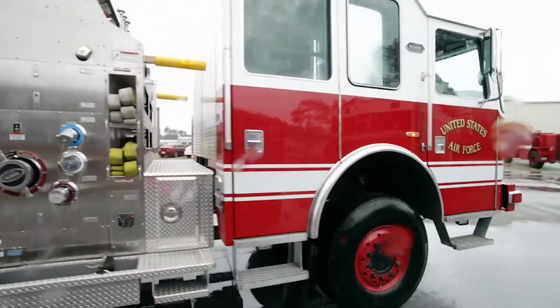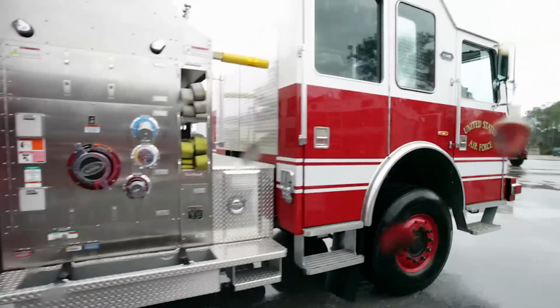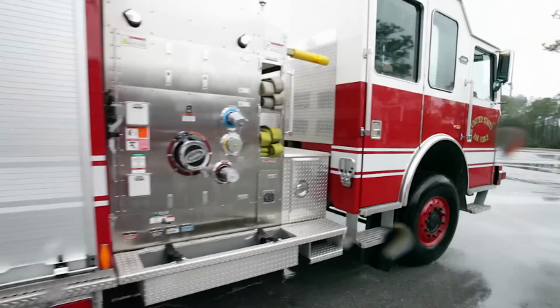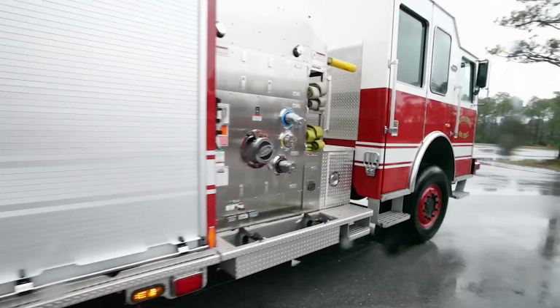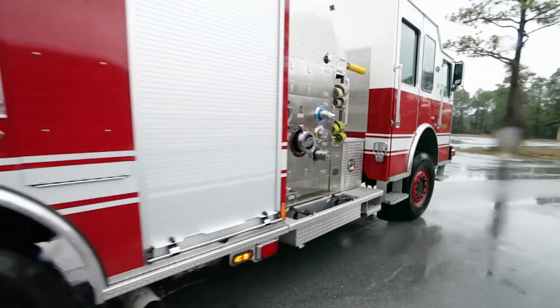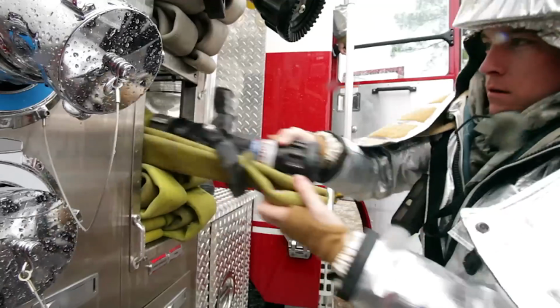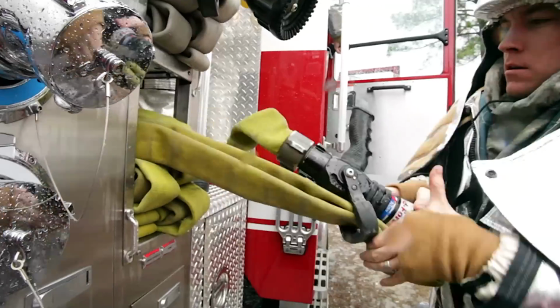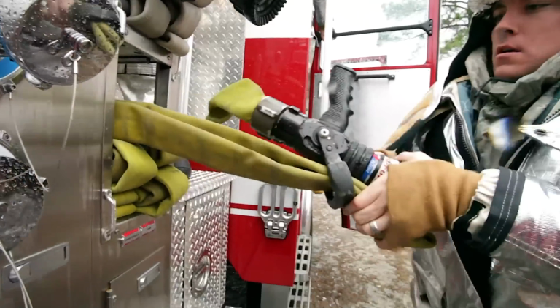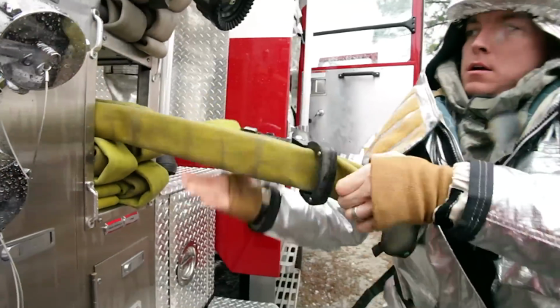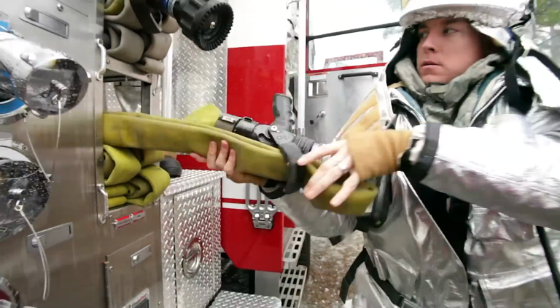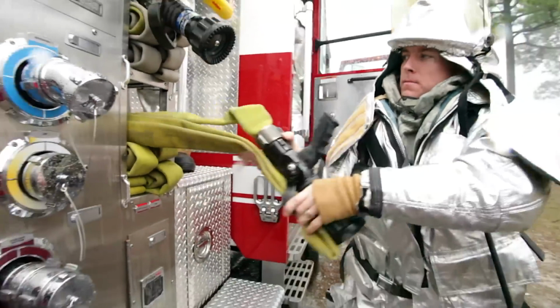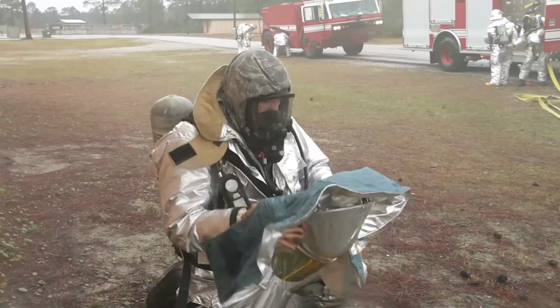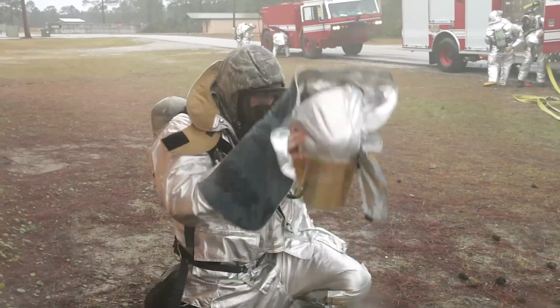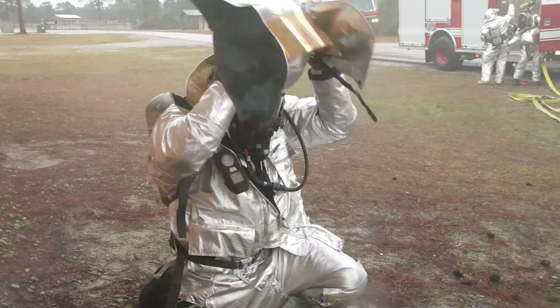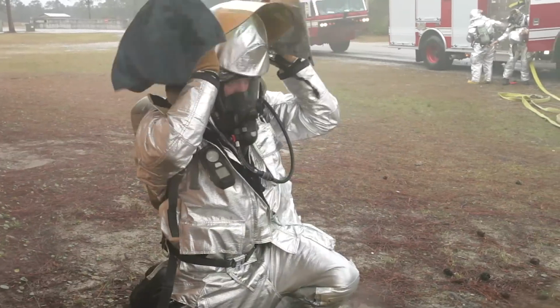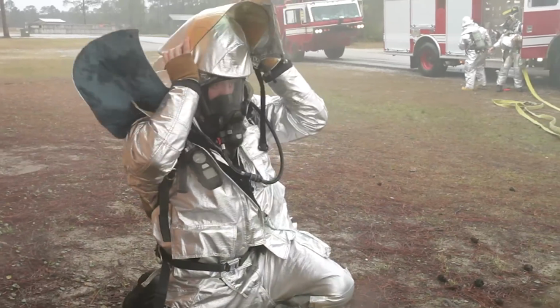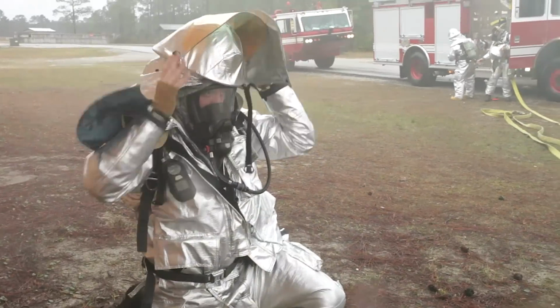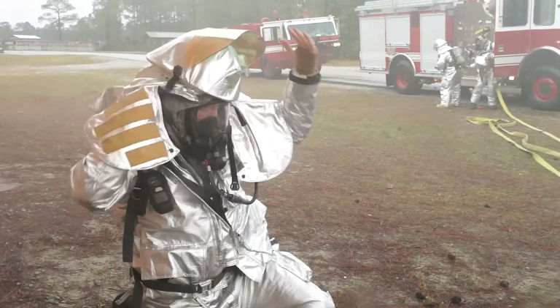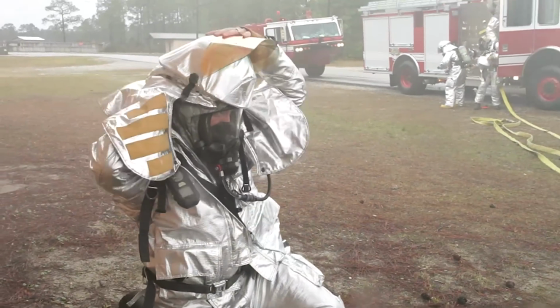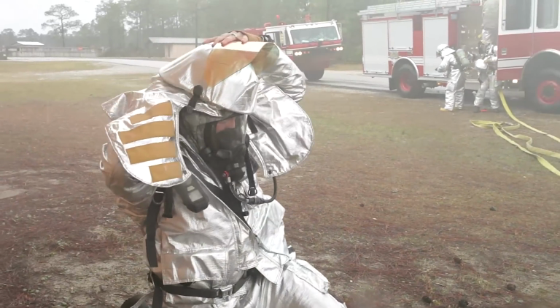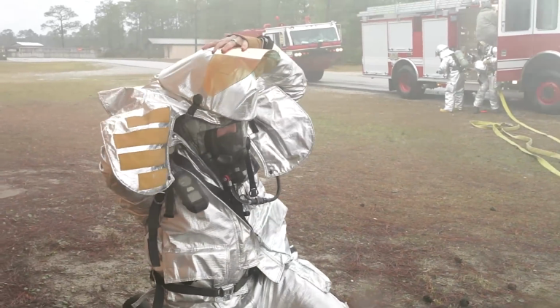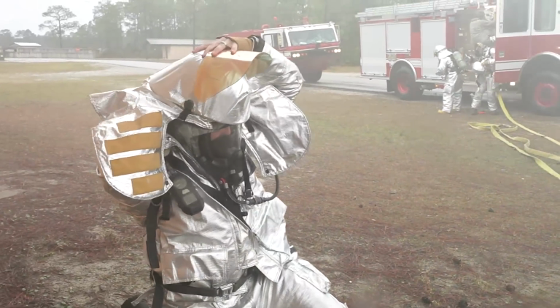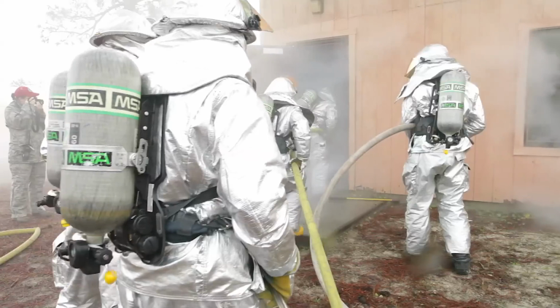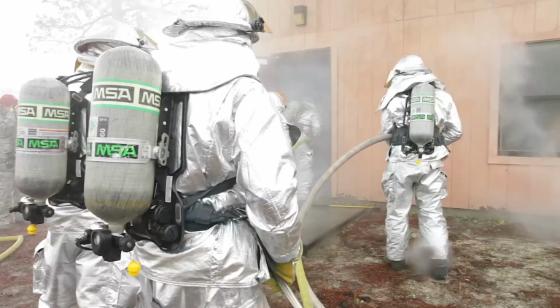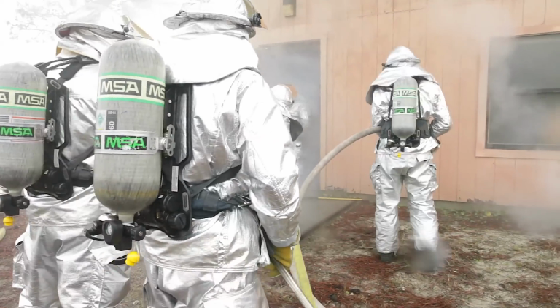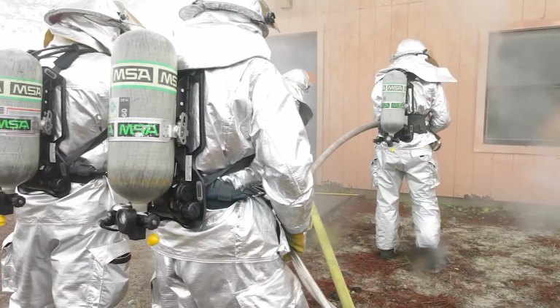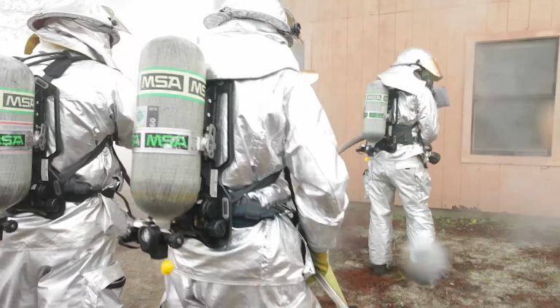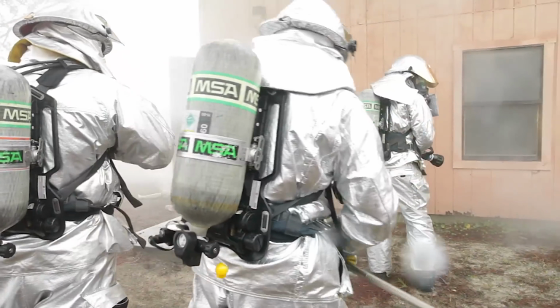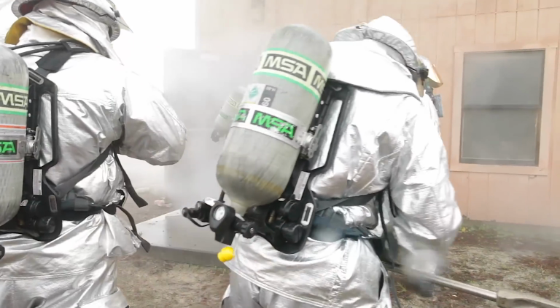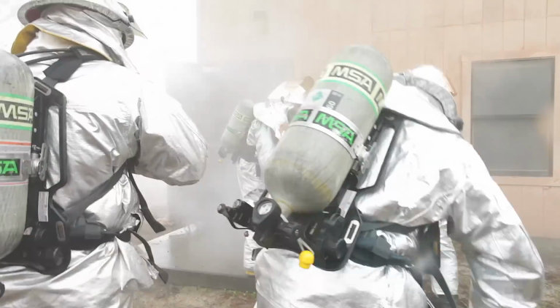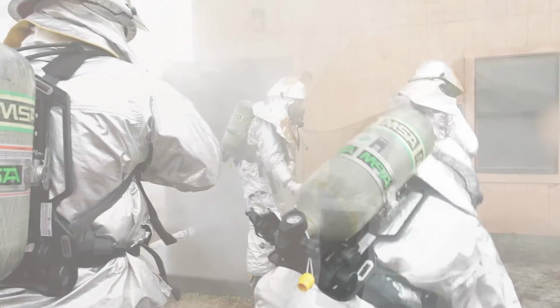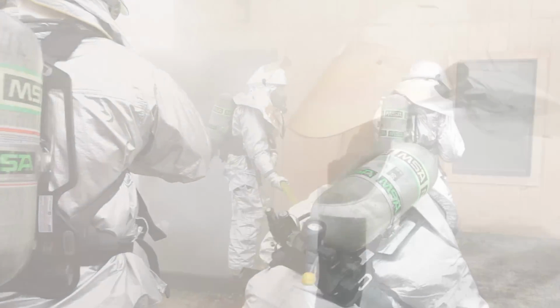When the call comes in, Air Force Firefighters rely on their Personal Protective Equipment, or PPE, to be able to respond effectively and safely.